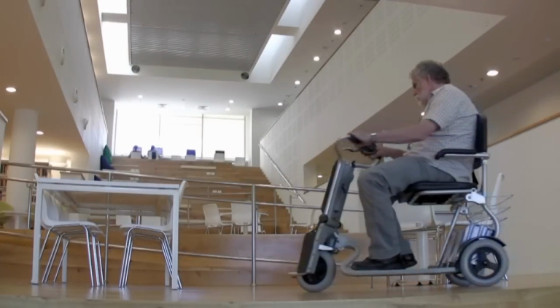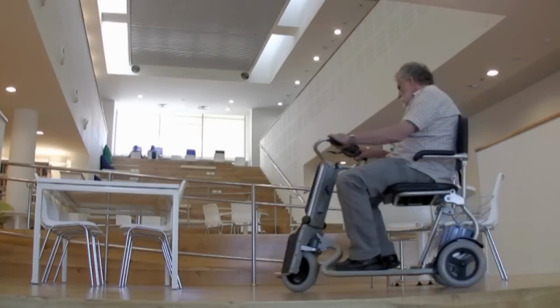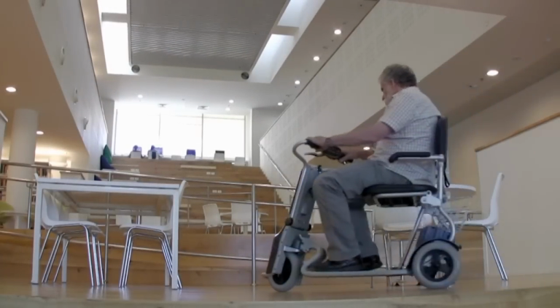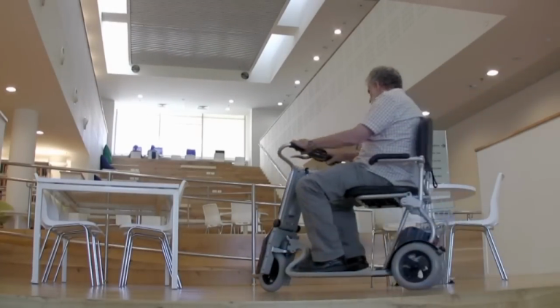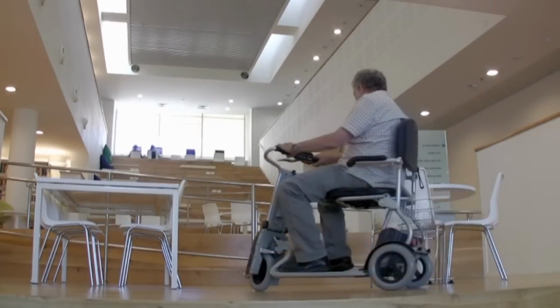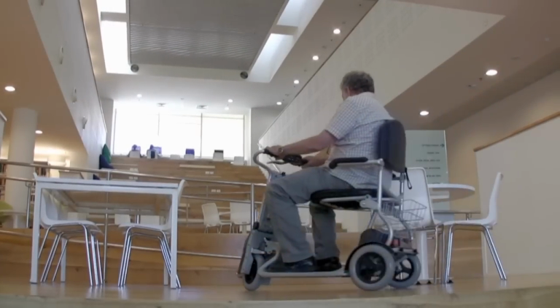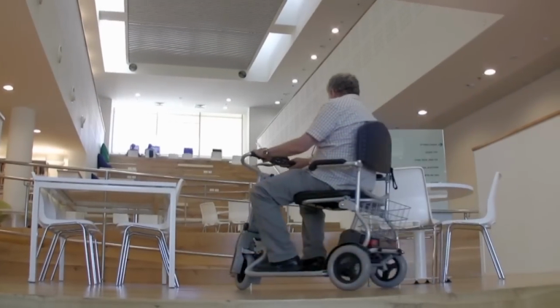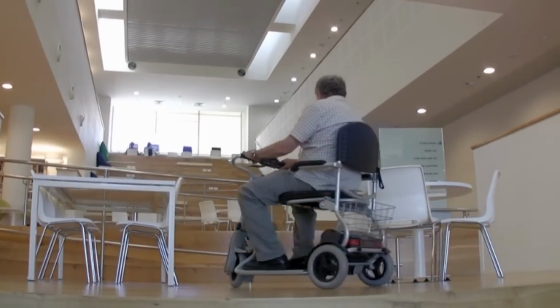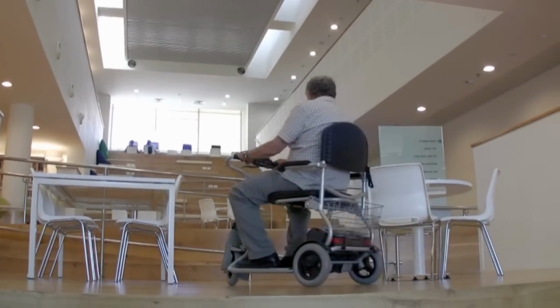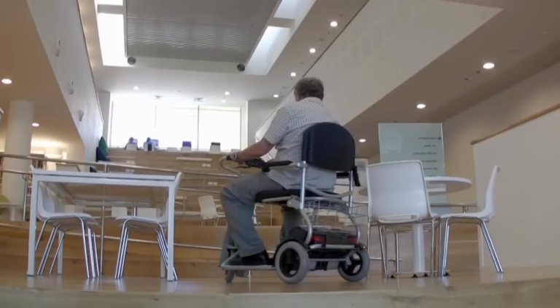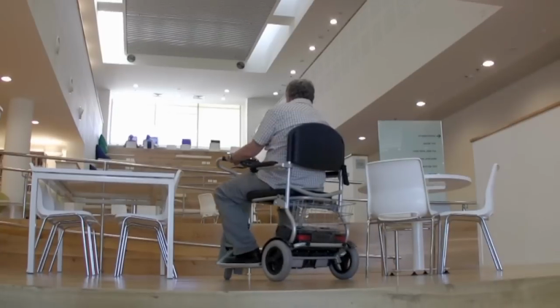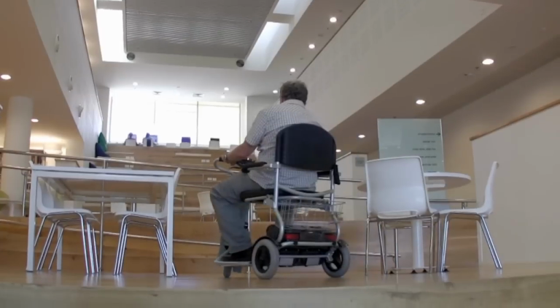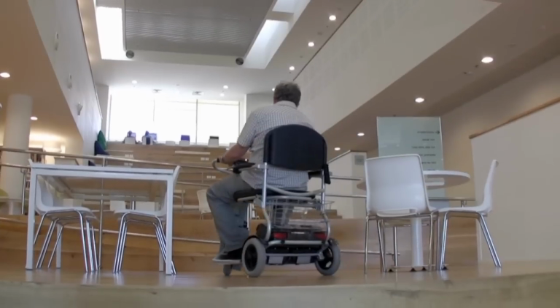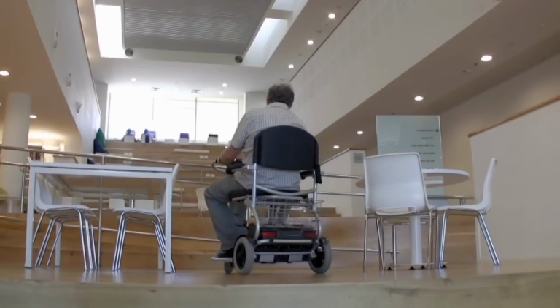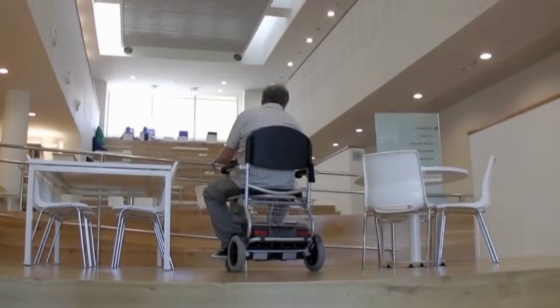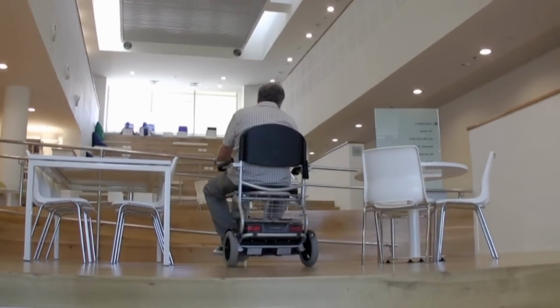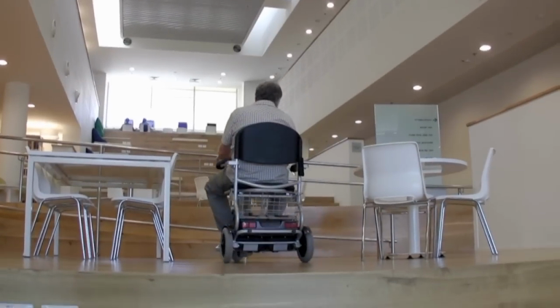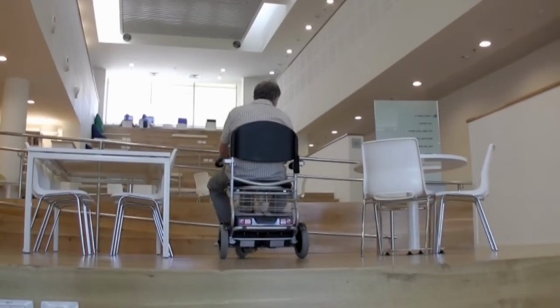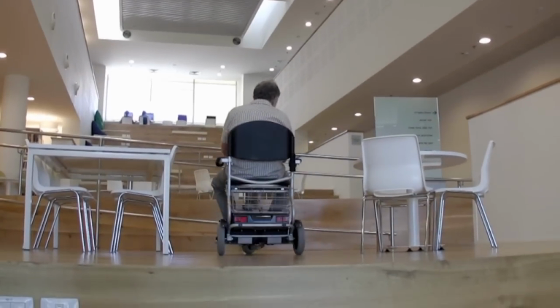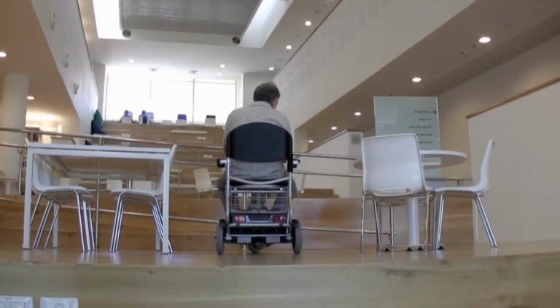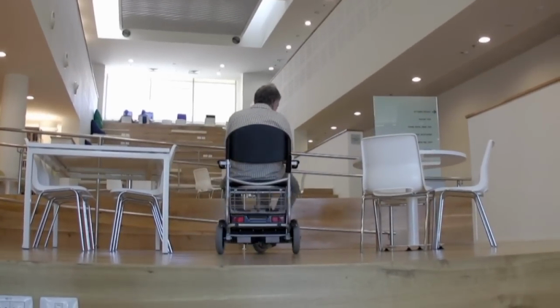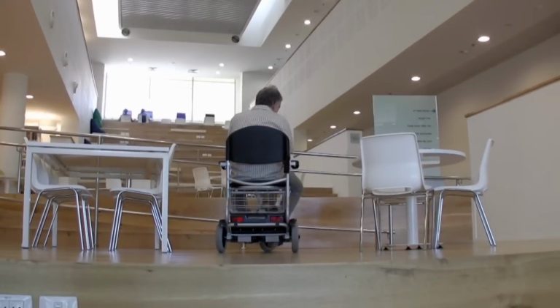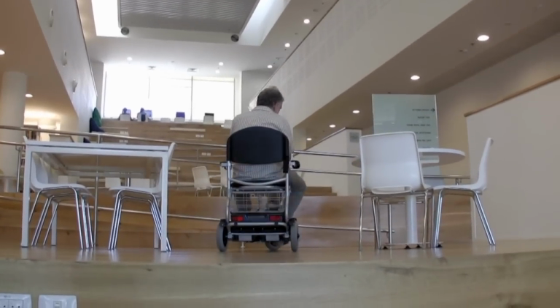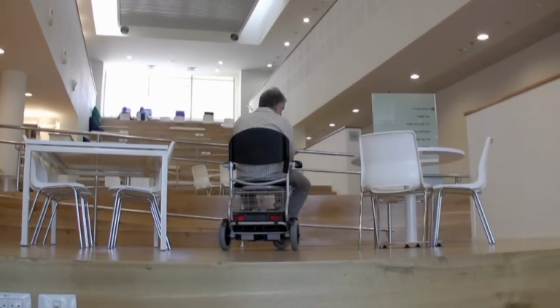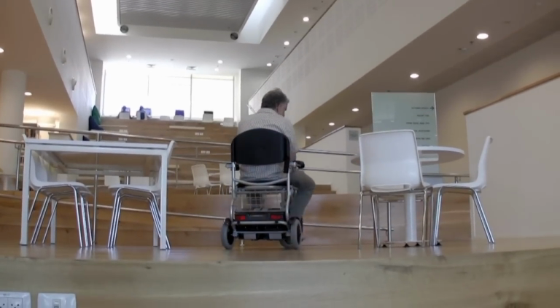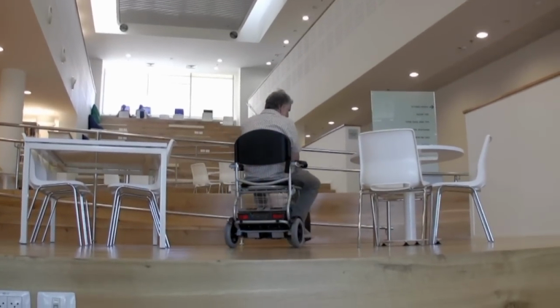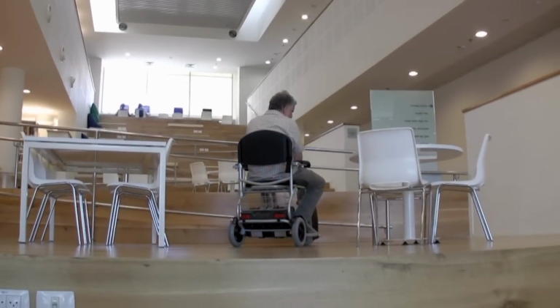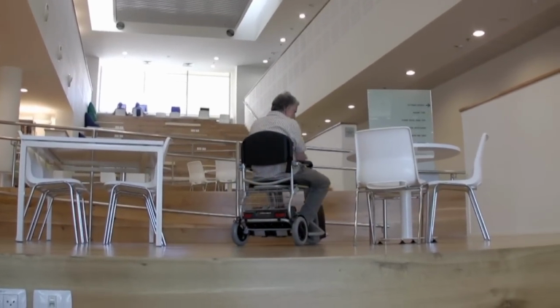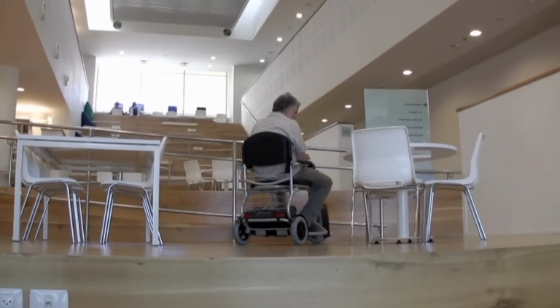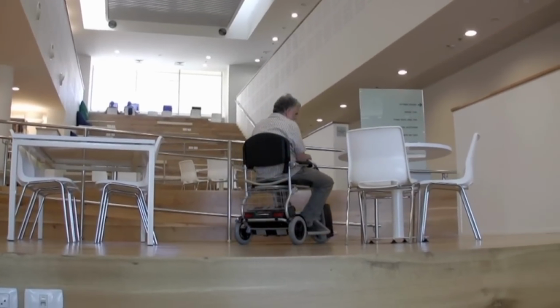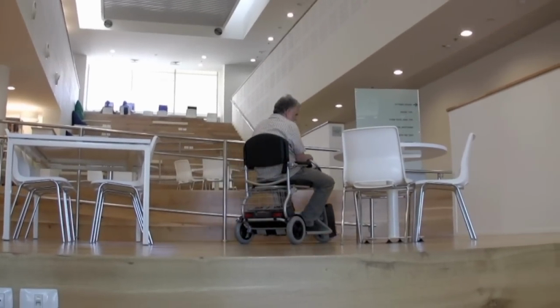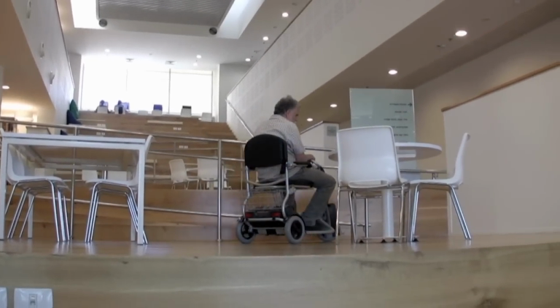Driving the Caddy is silent and smooth, and it can be easily steered through narrow spaces.